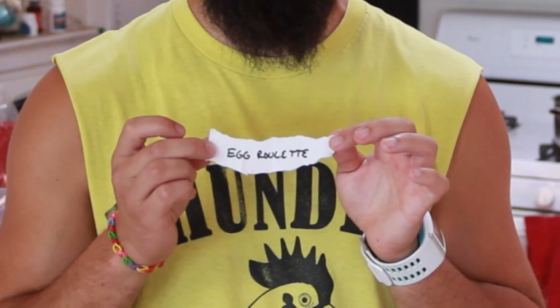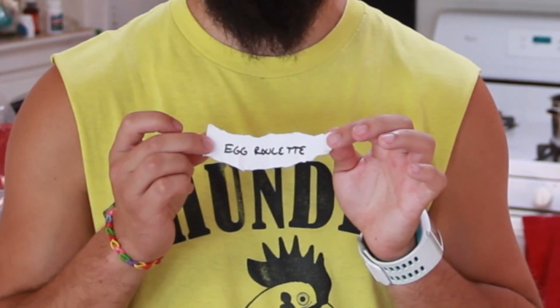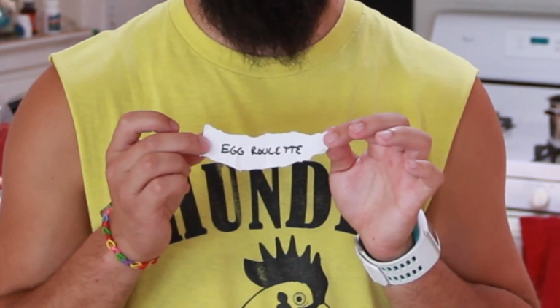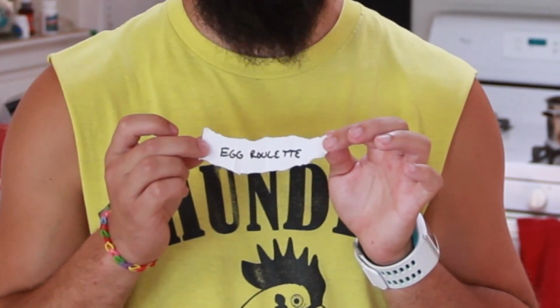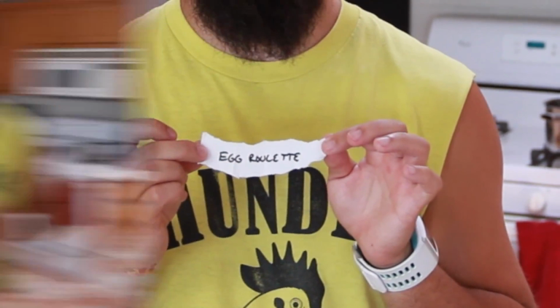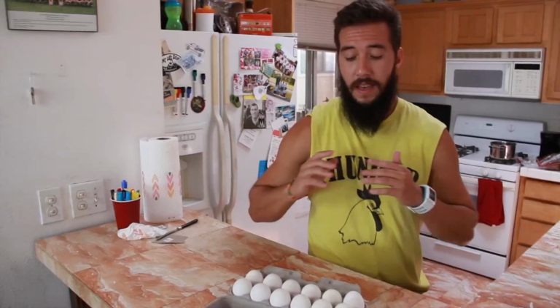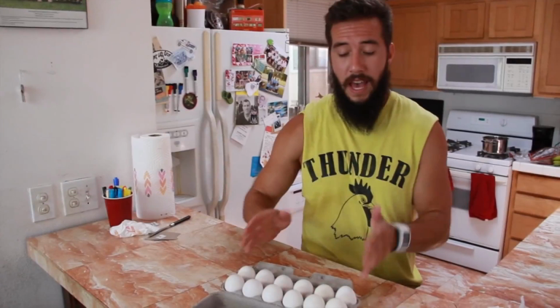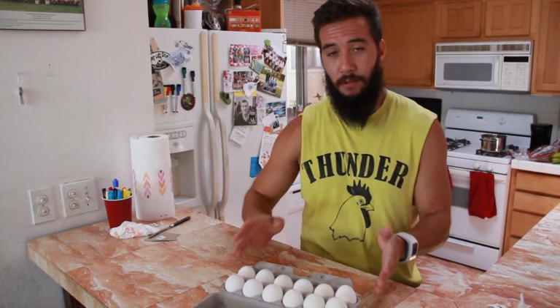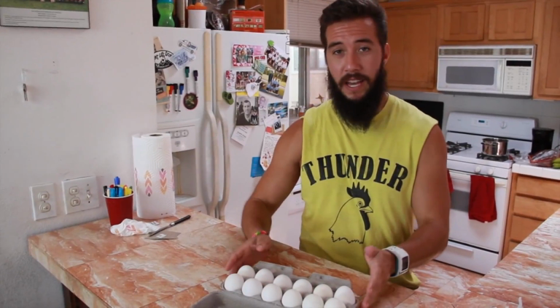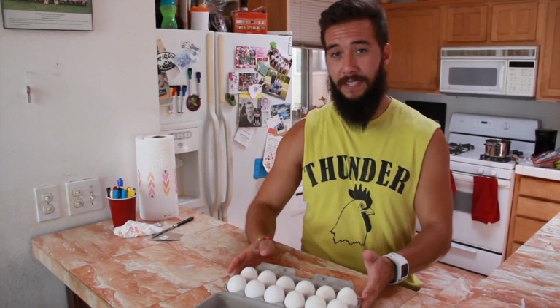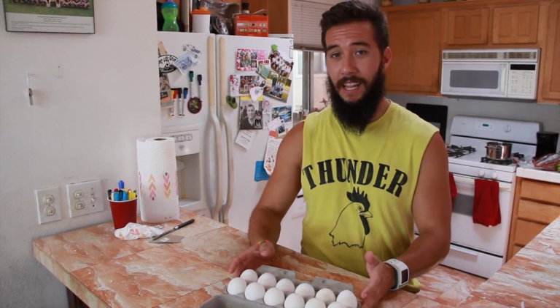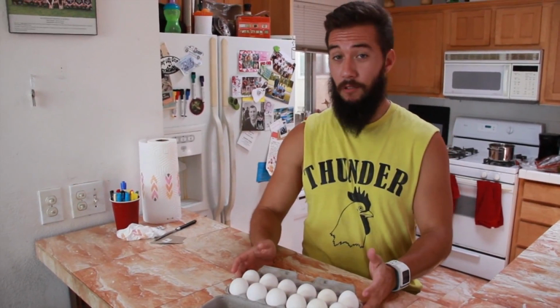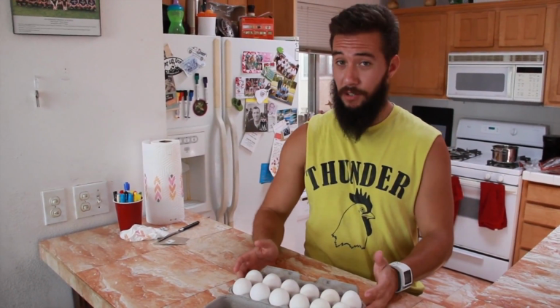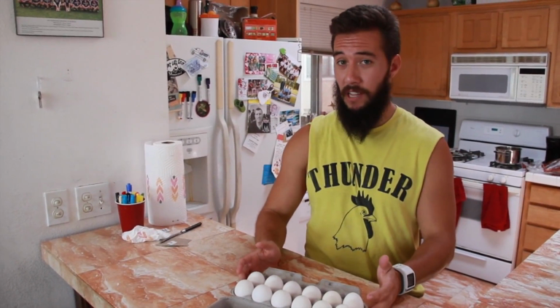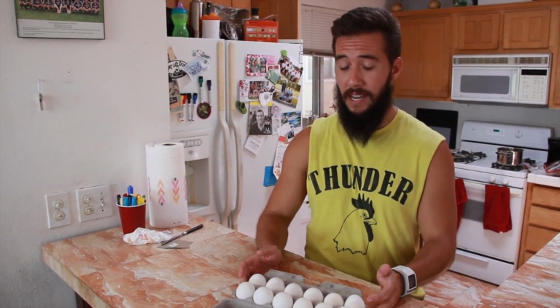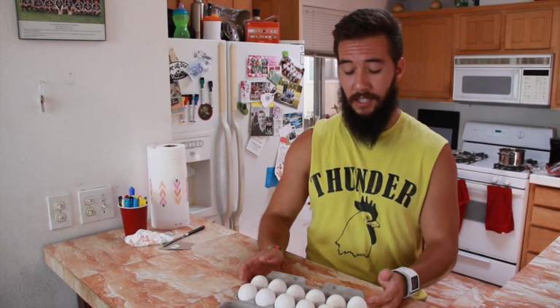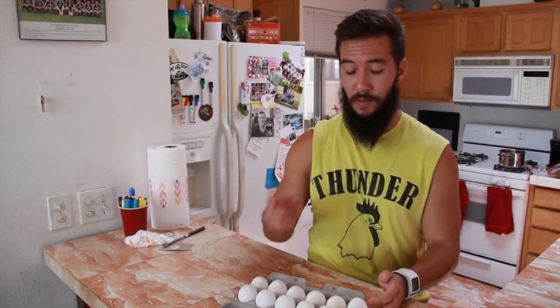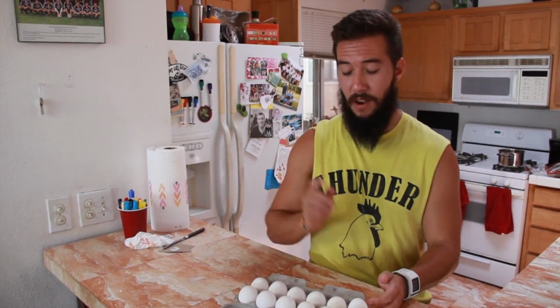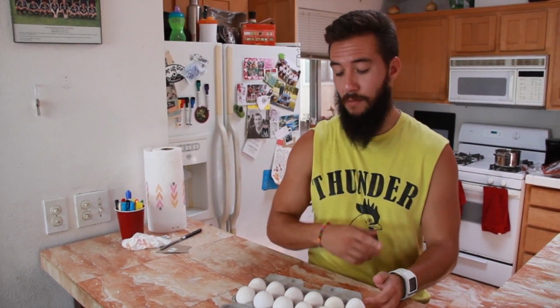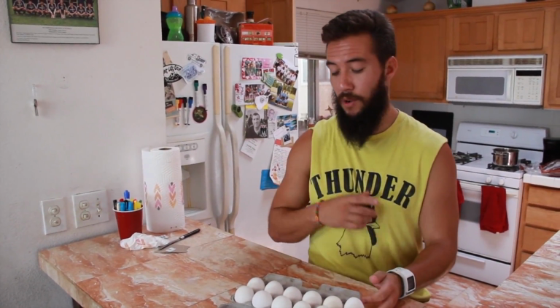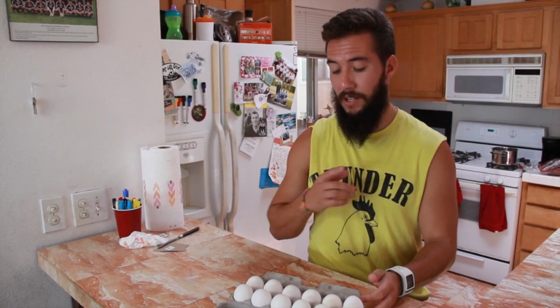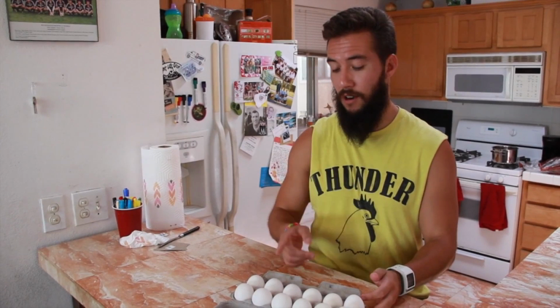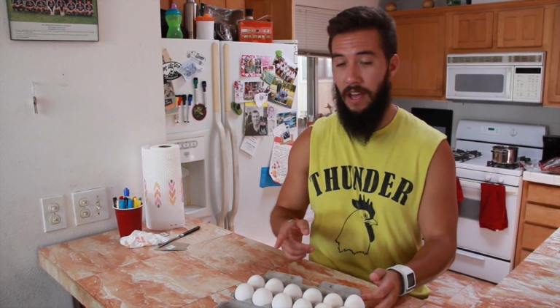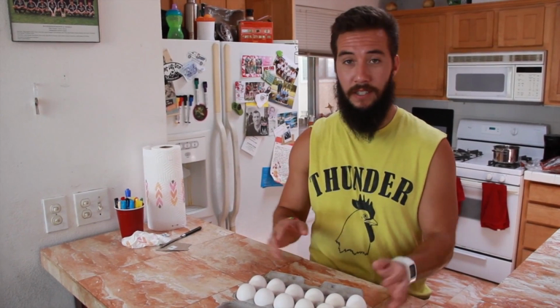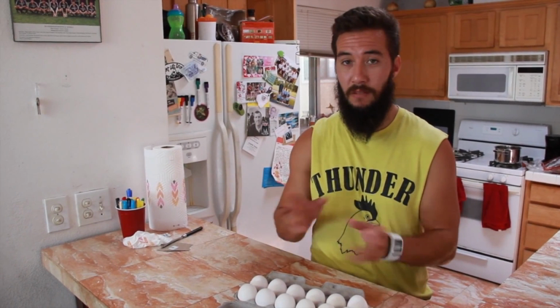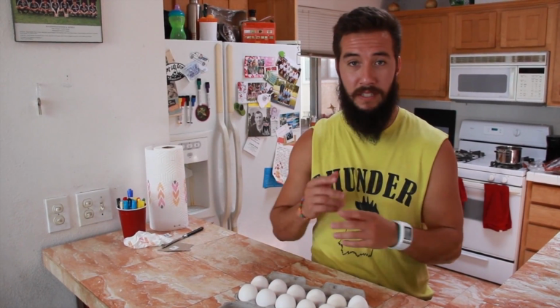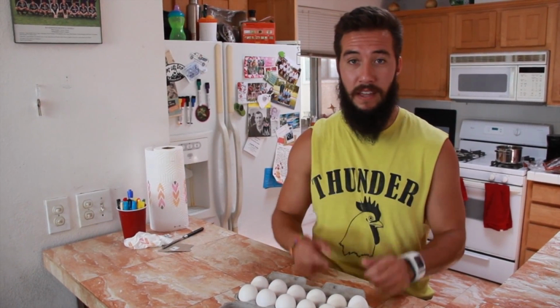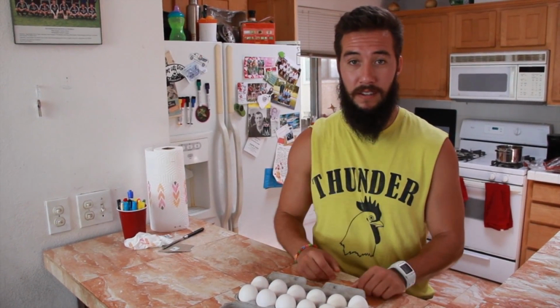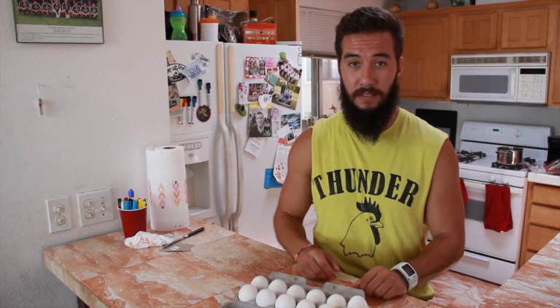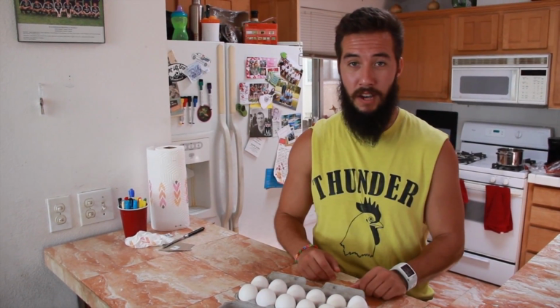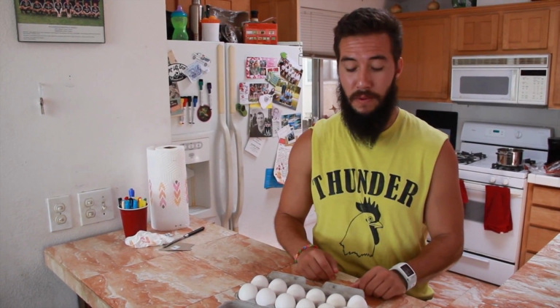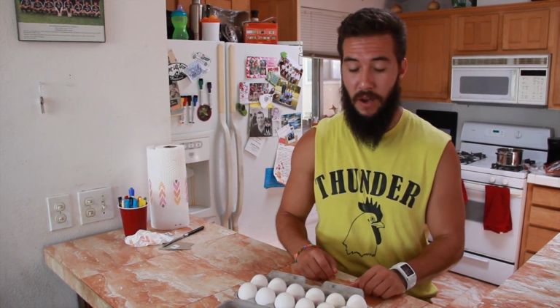Egg roulette. Egg roulette is kind of like Russian roulette — it's just with hard-boiled and raw eggs all mixed together. So here we go.